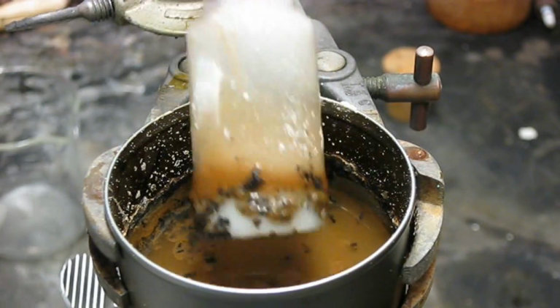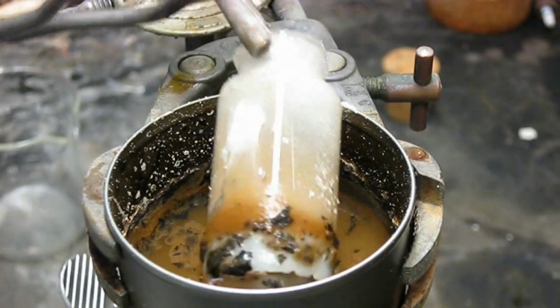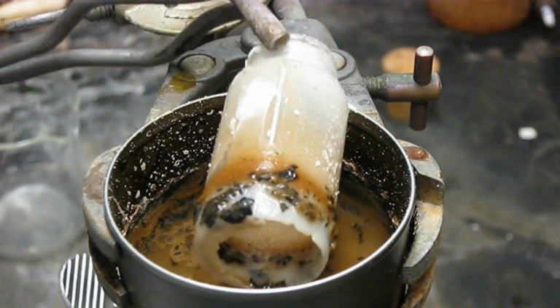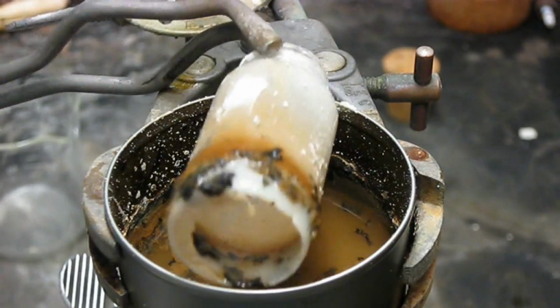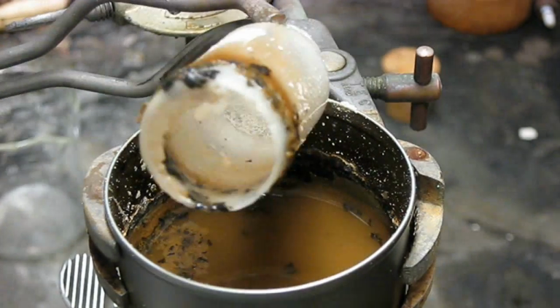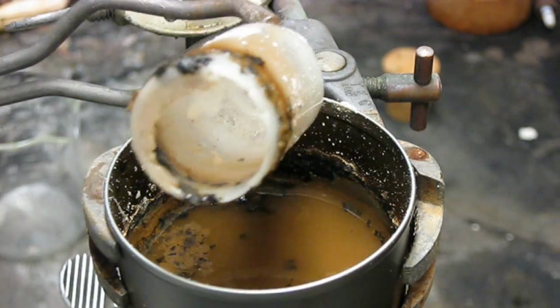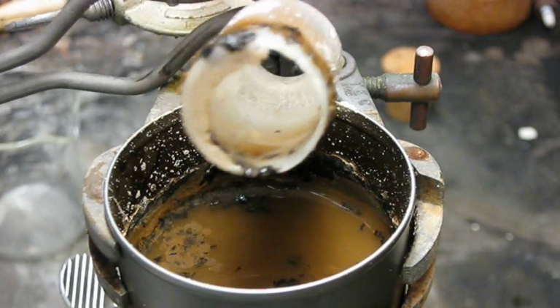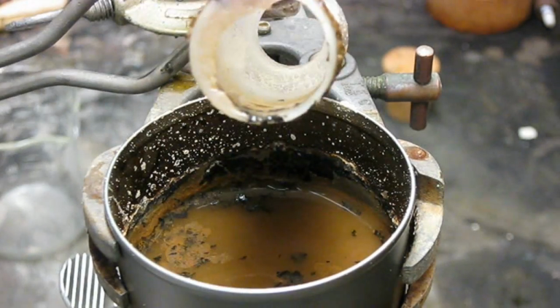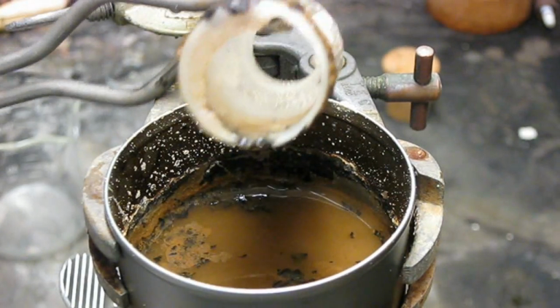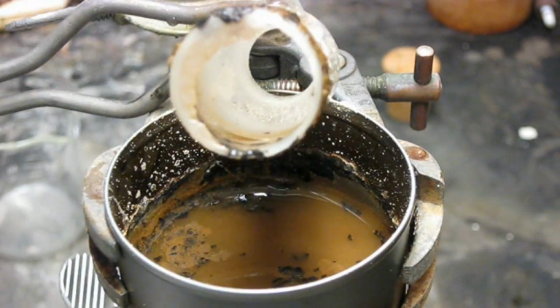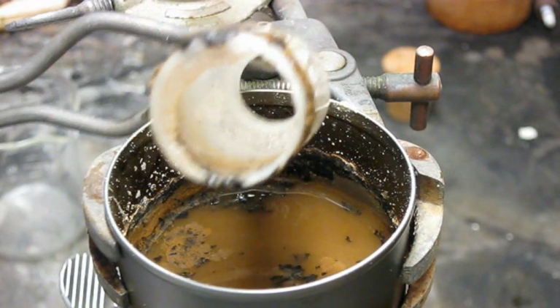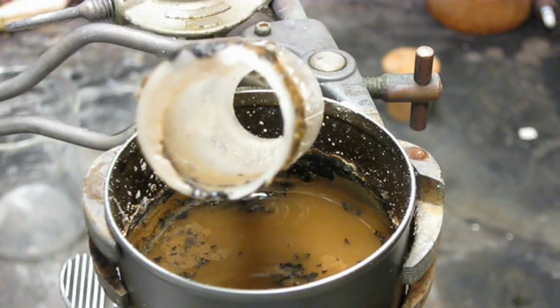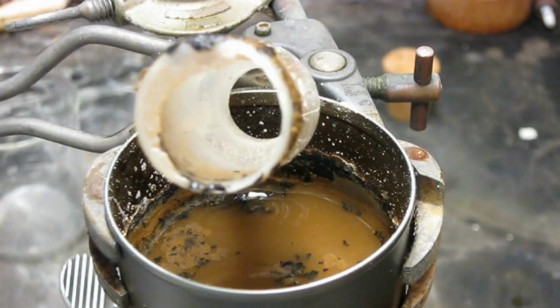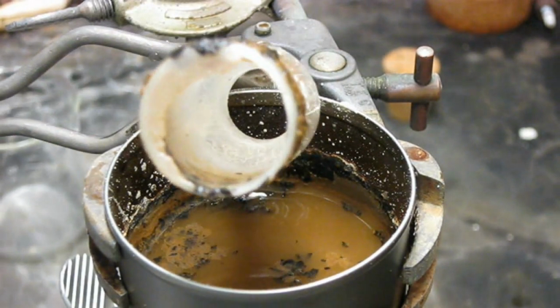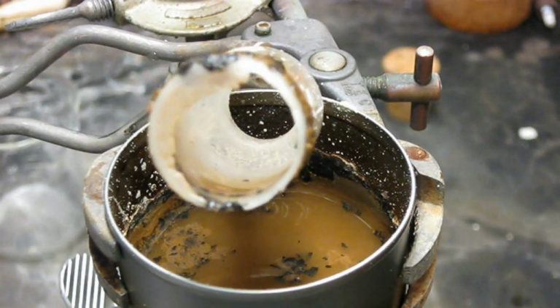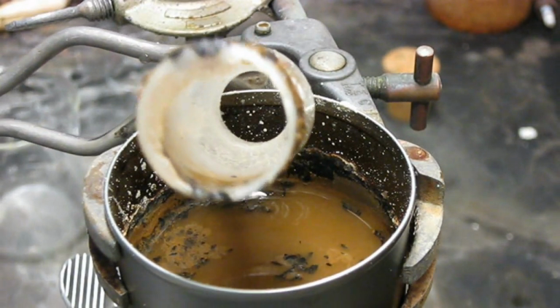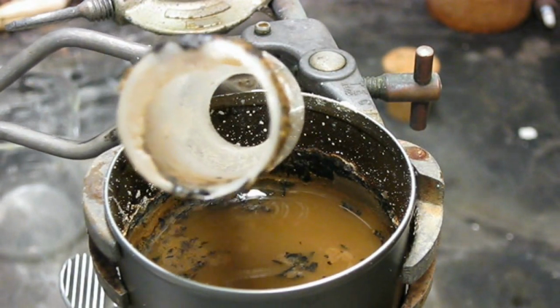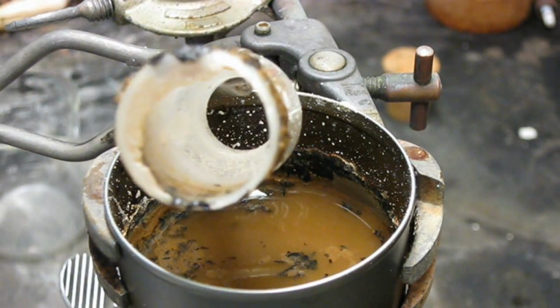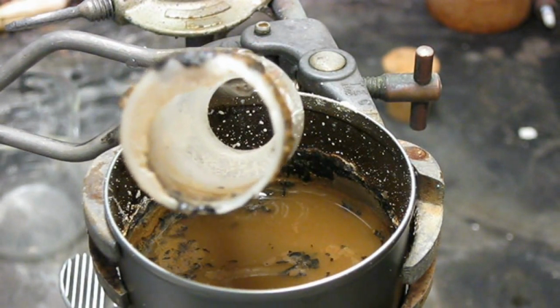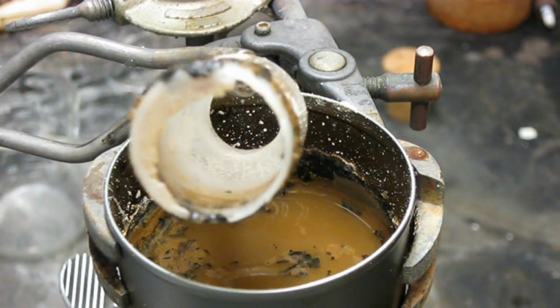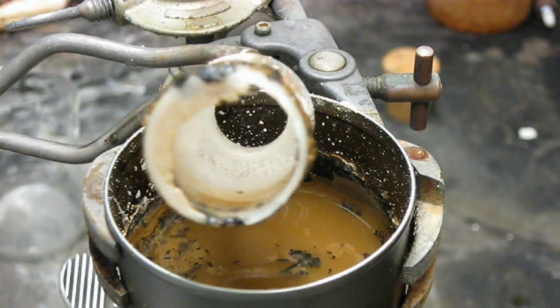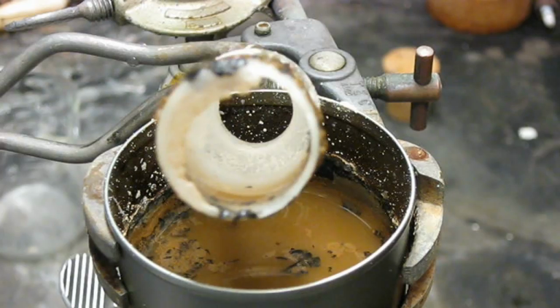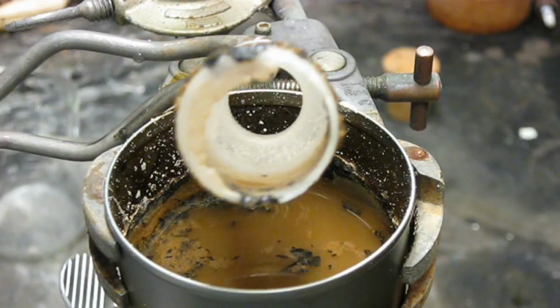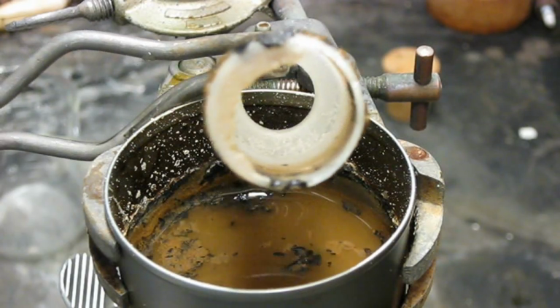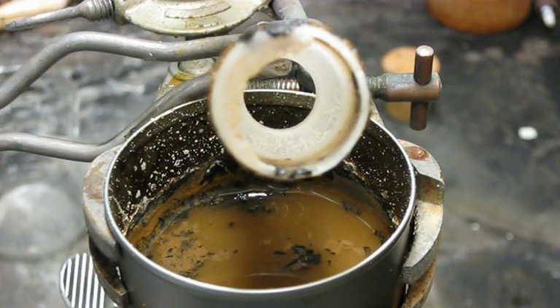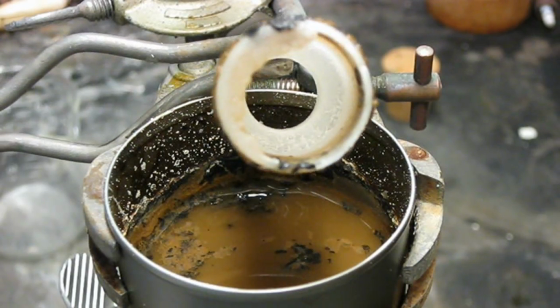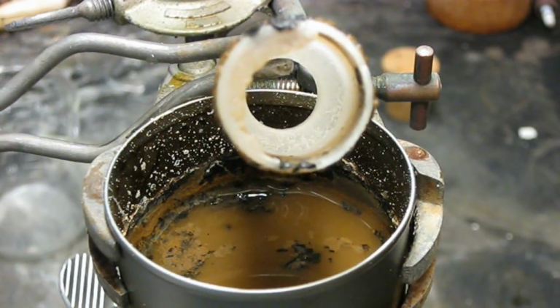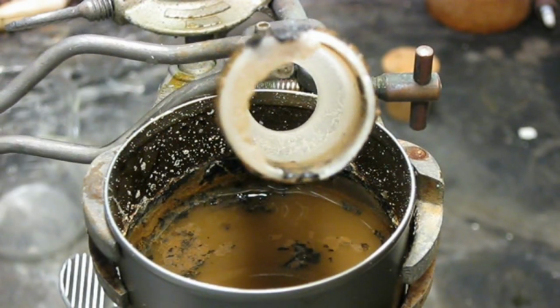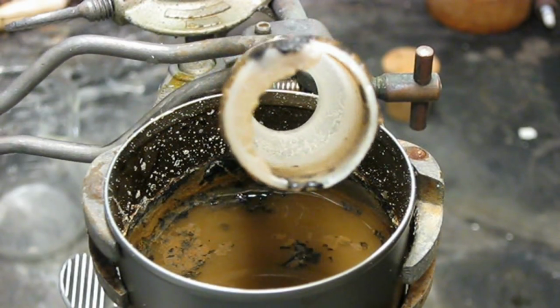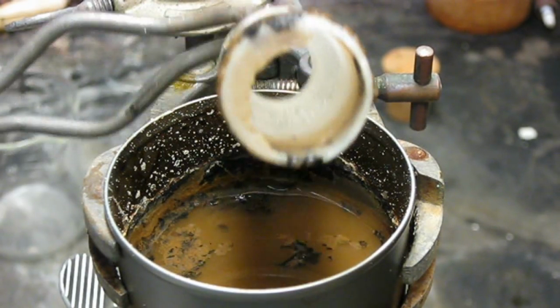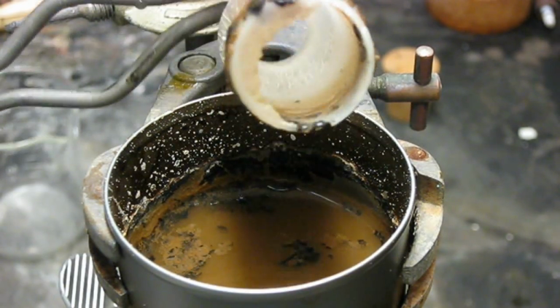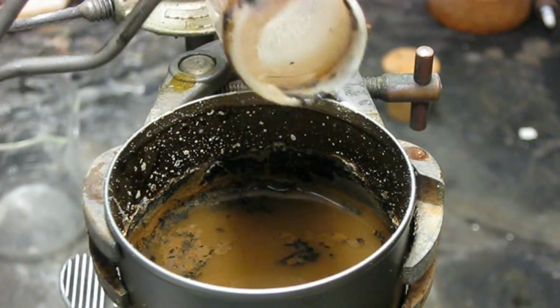There we are — look at that. The entire bottom of the vial was etched right off.